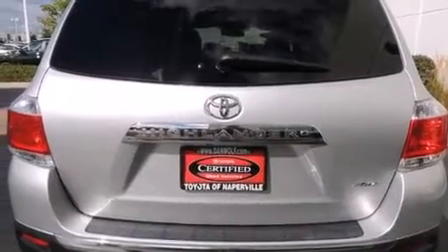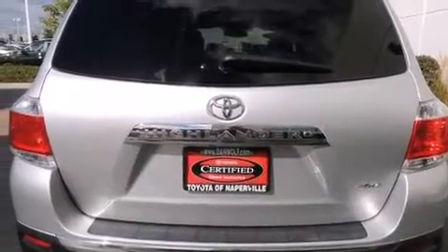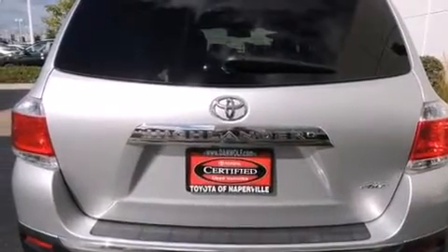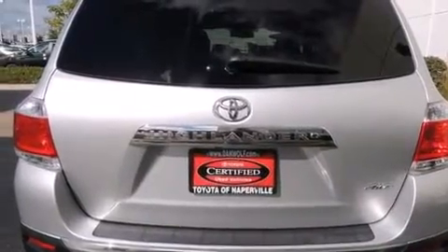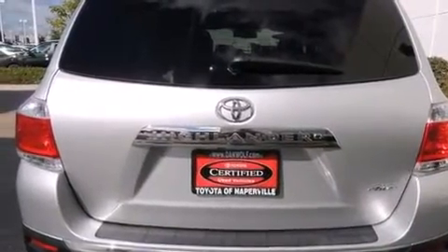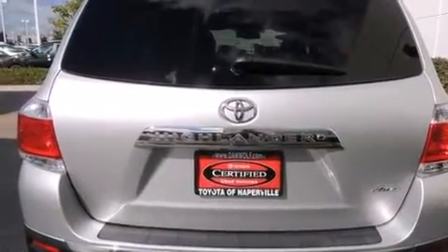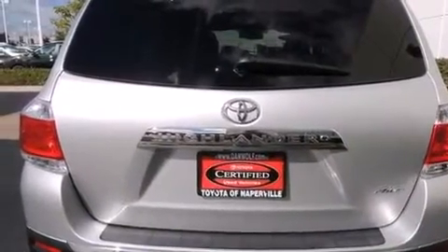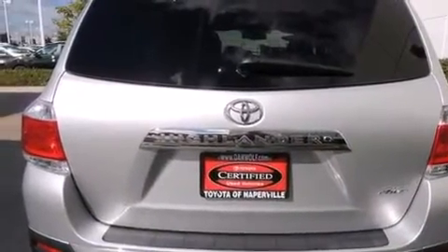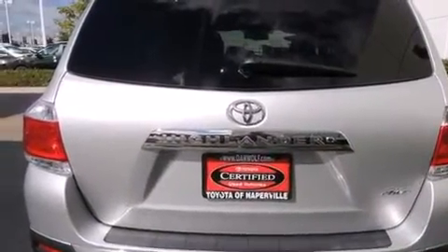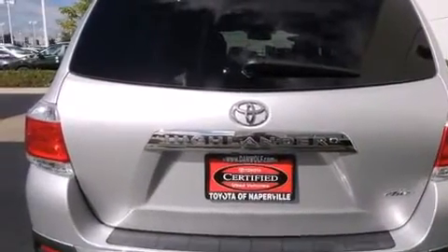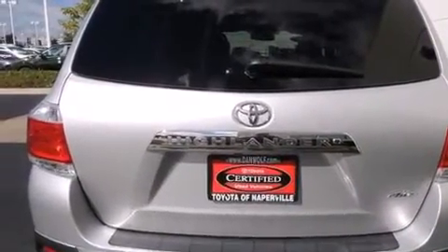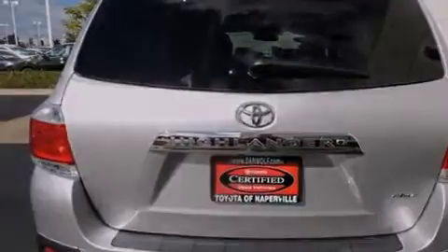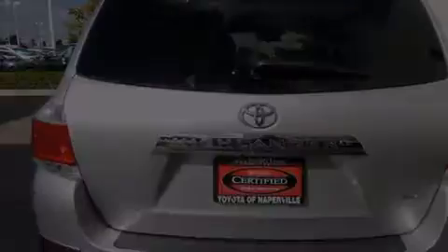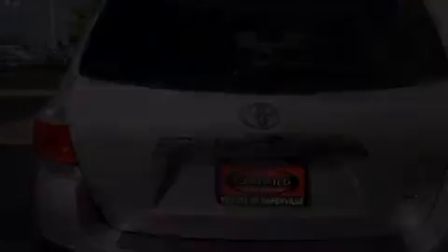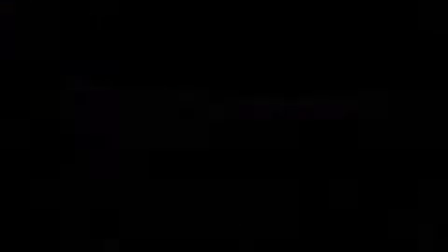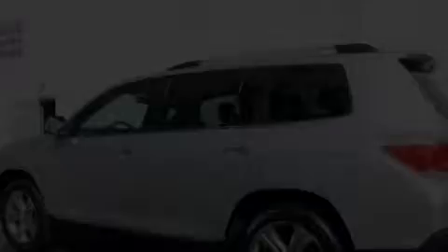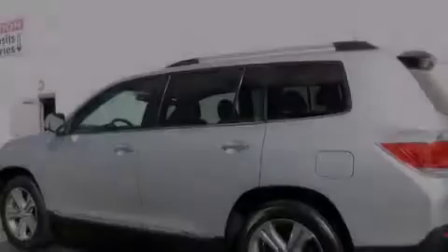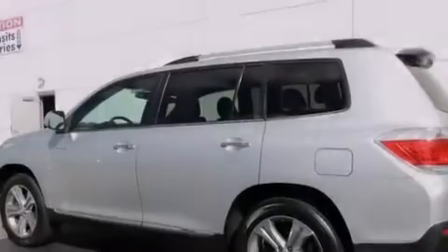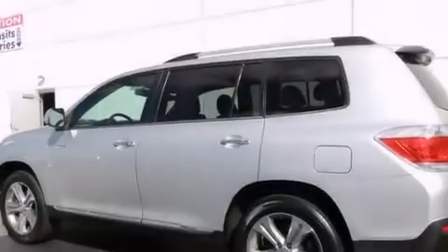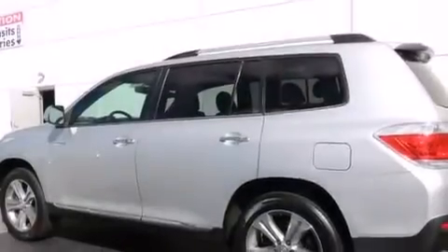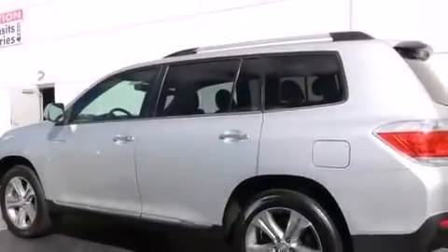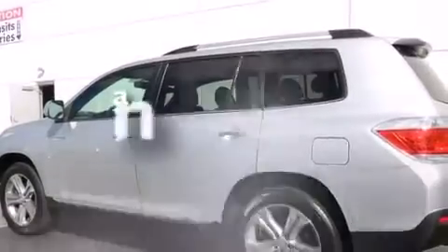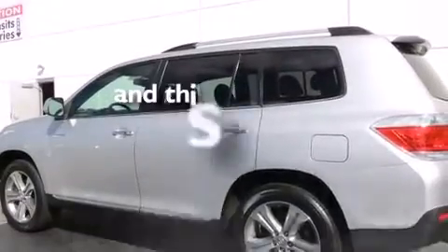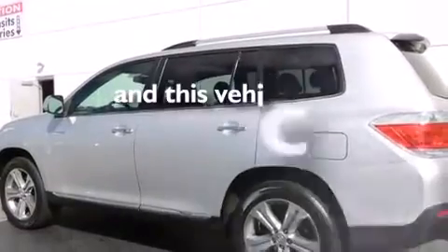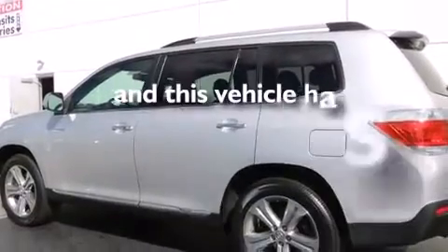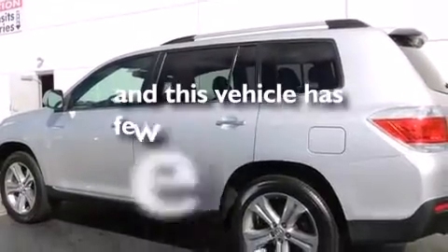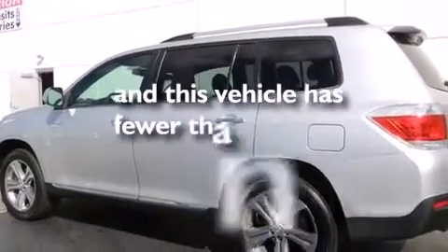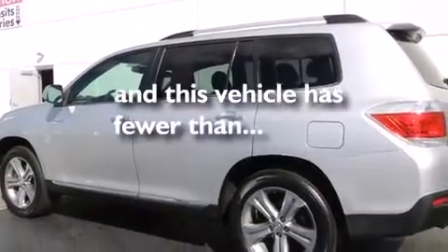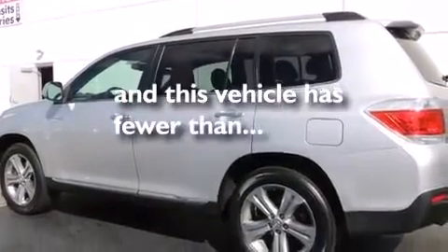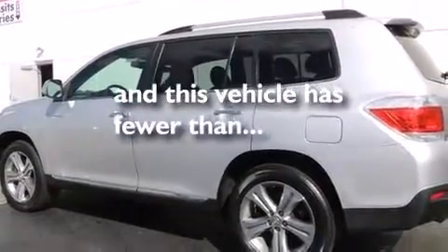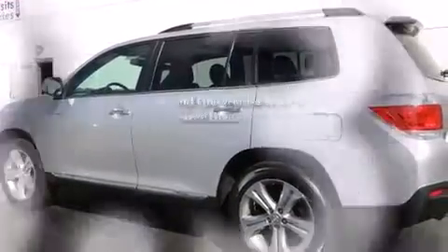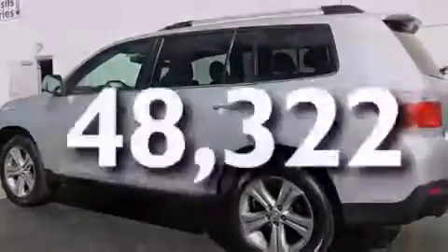Also included are a split-folding rear seat, cruise control, and an auto-dimming rear-view mirror. This vehicle has fewer than 49,000 miles on the odometer.